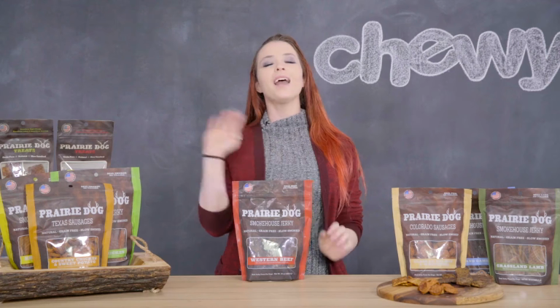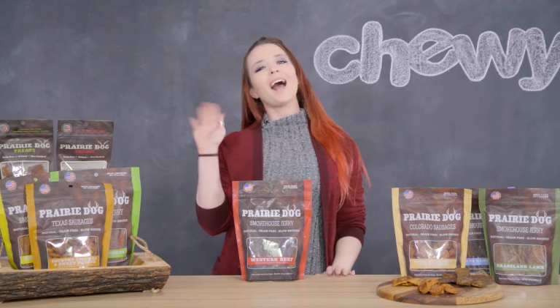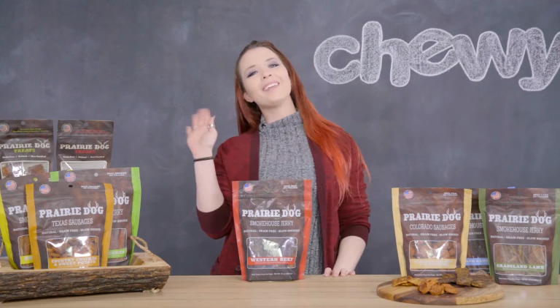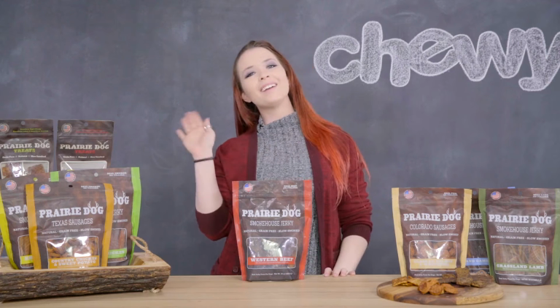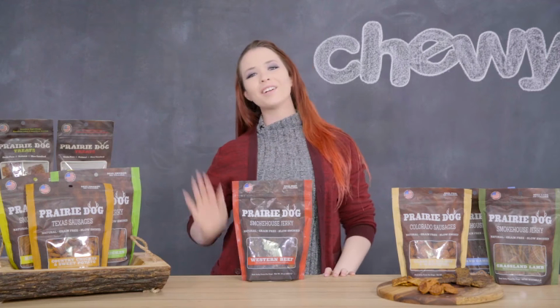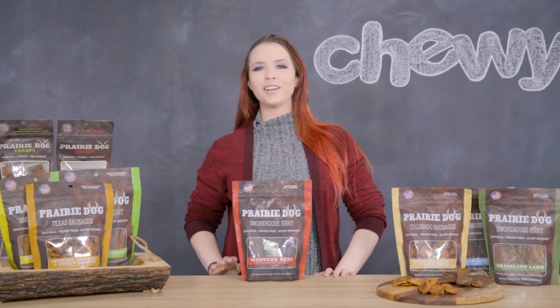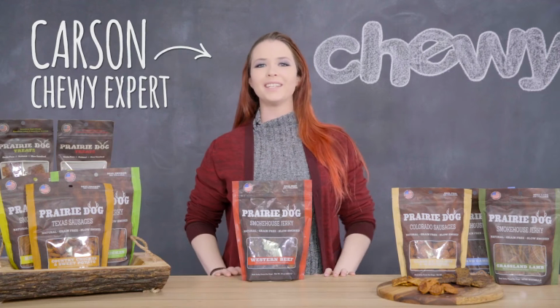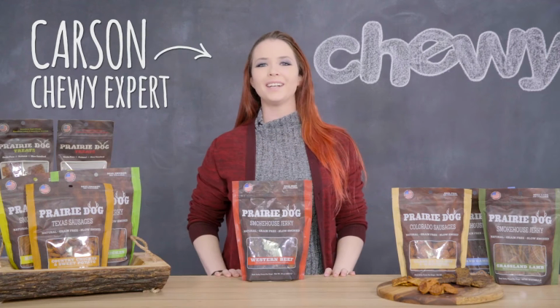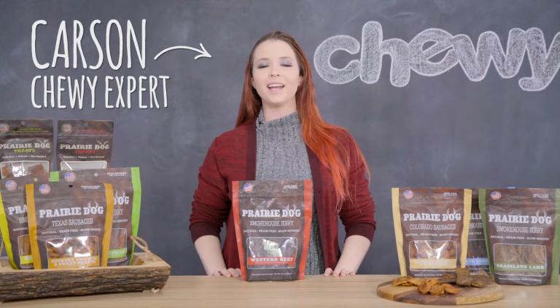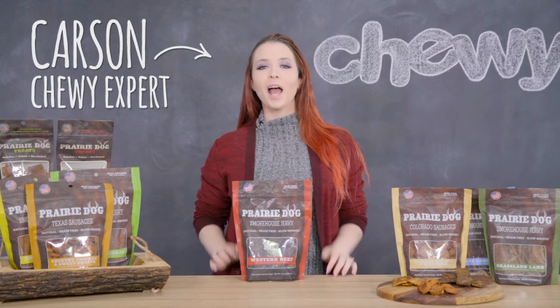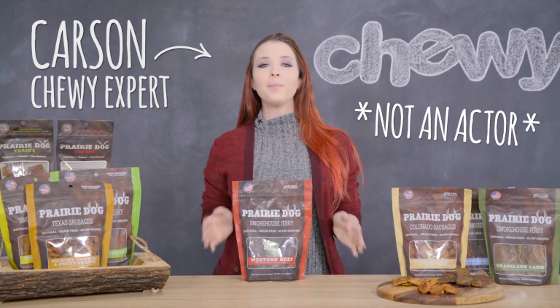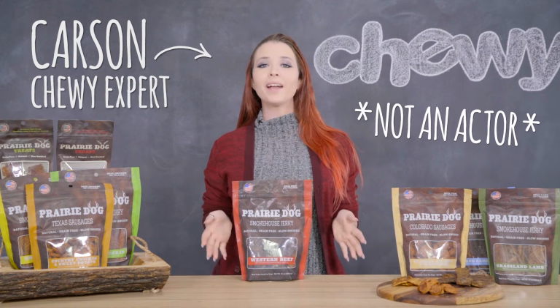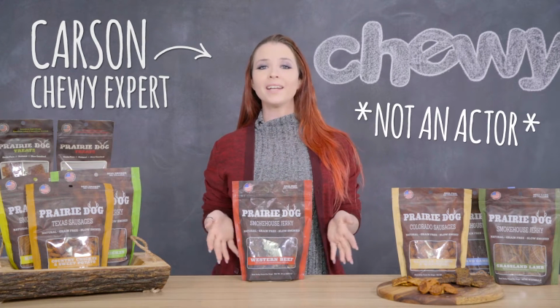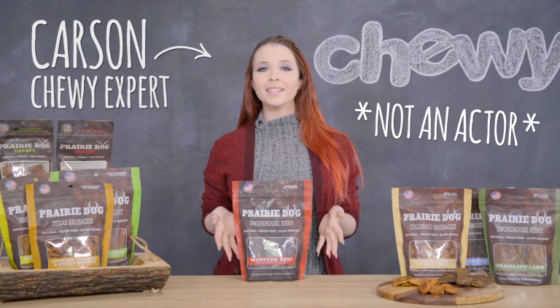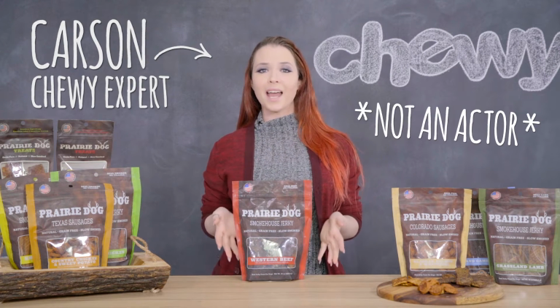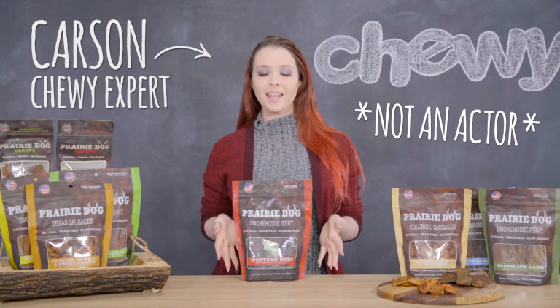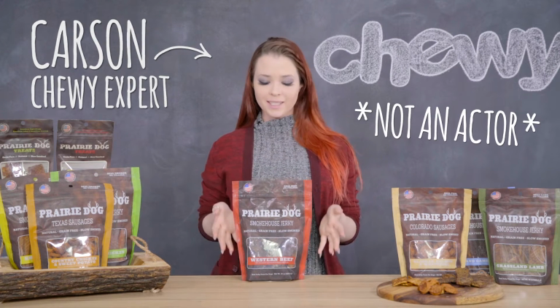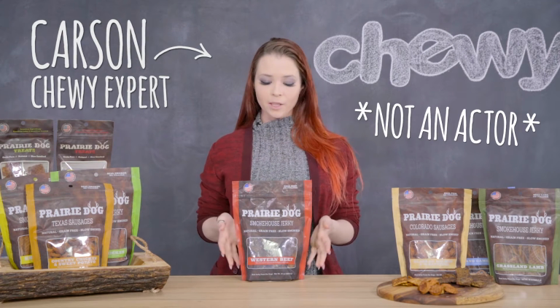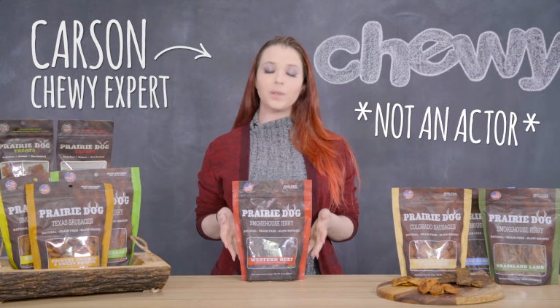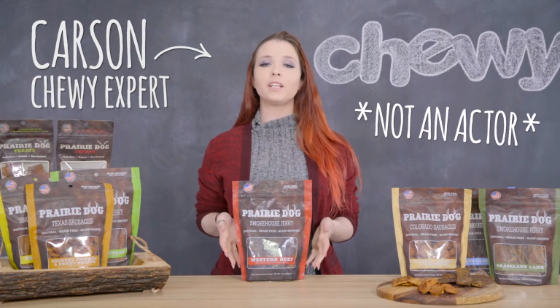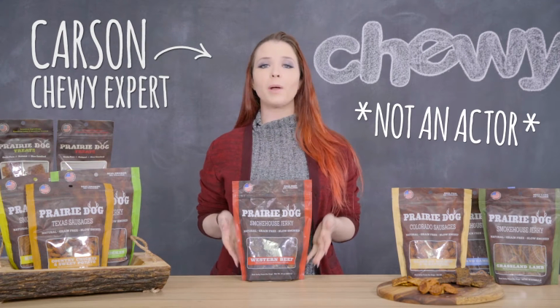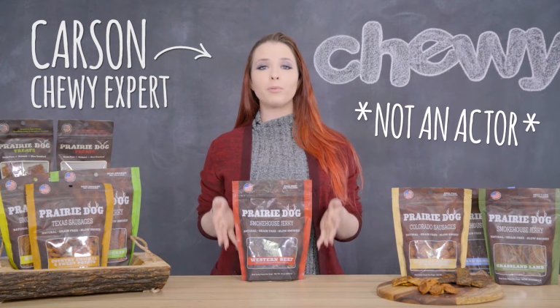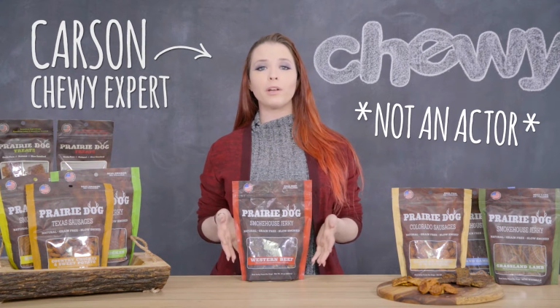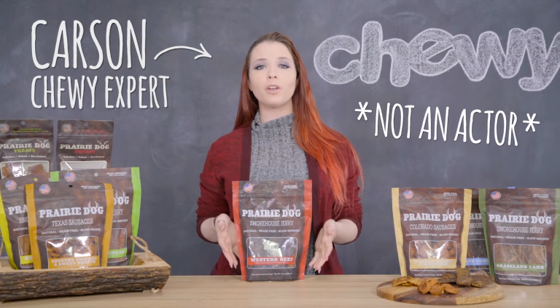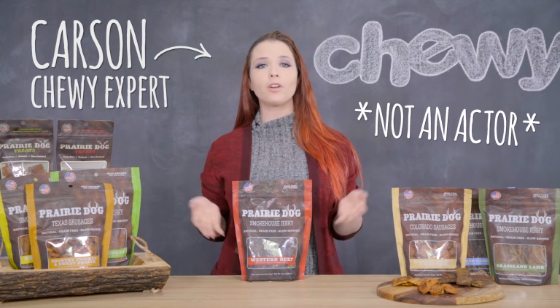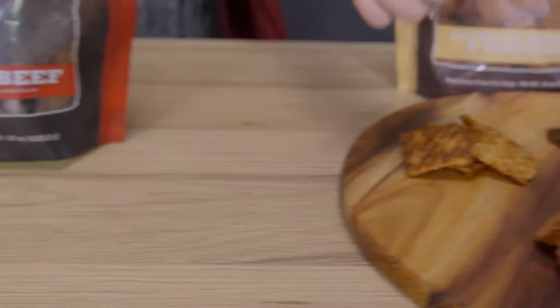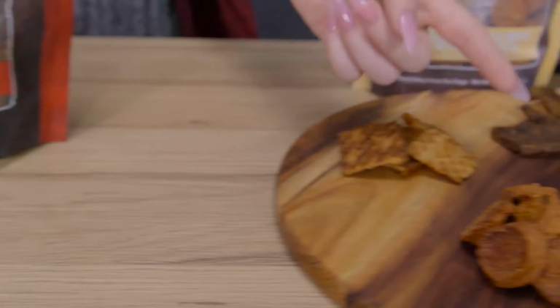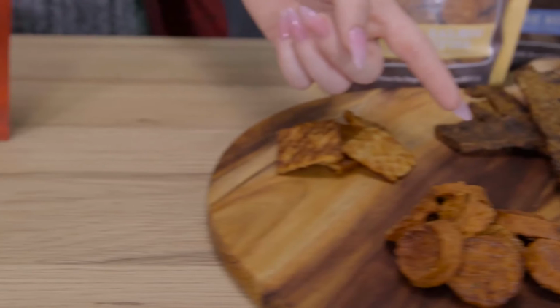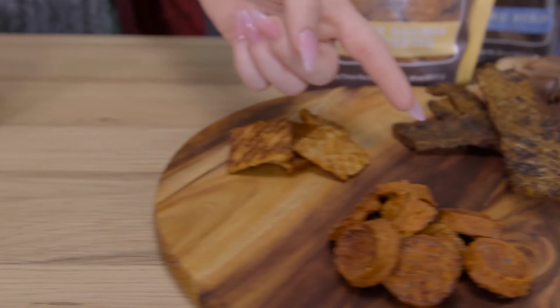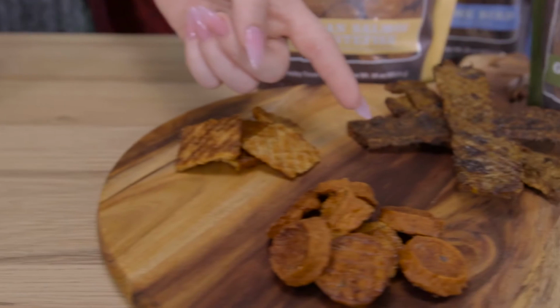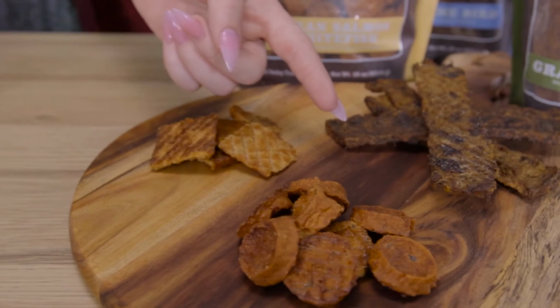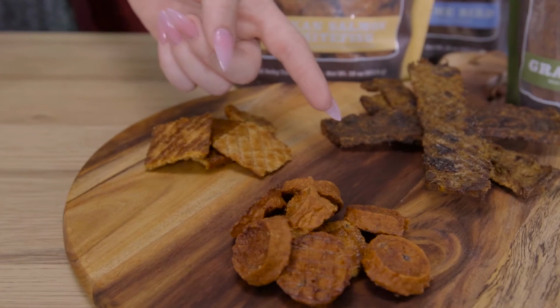Hi there, Carson here. I'm back again today to tell you a little about prairie dog jerky and sausage treats.